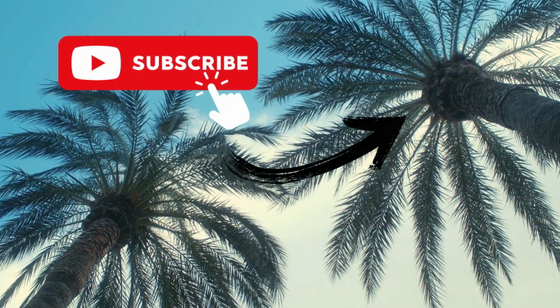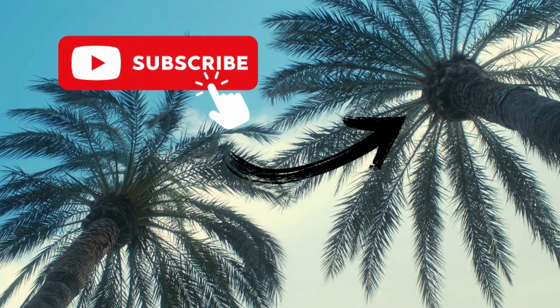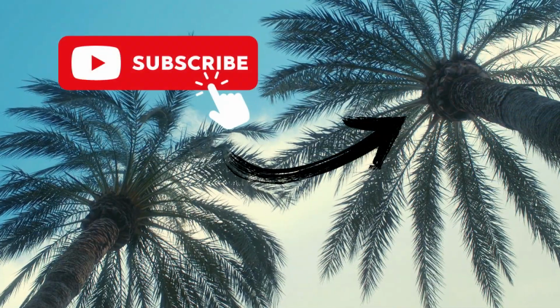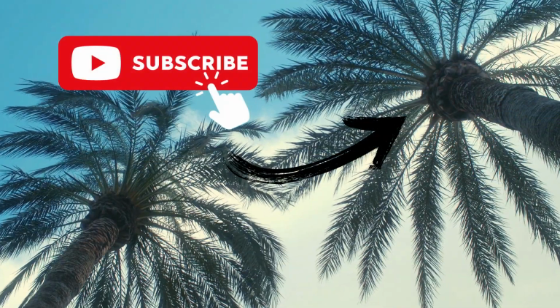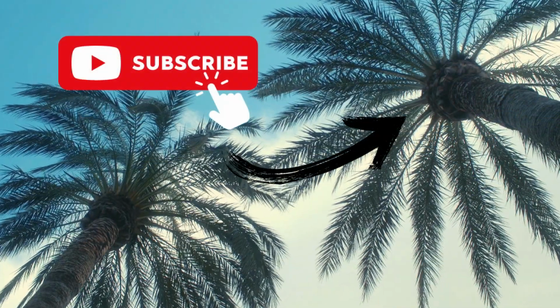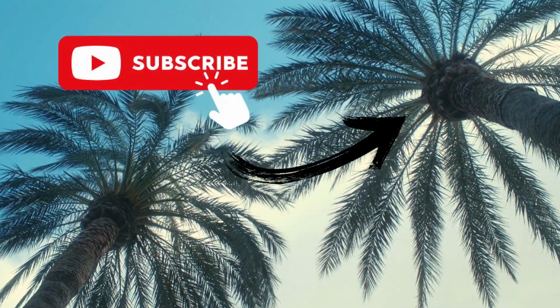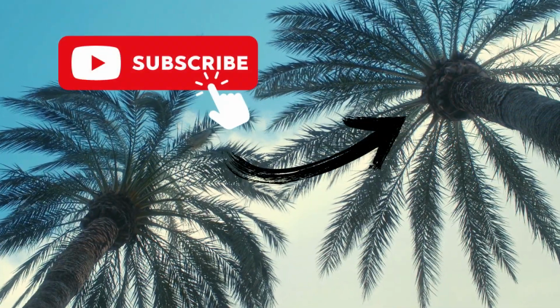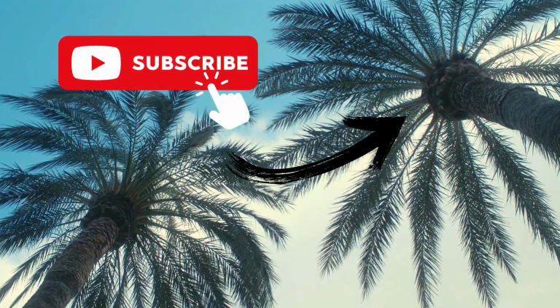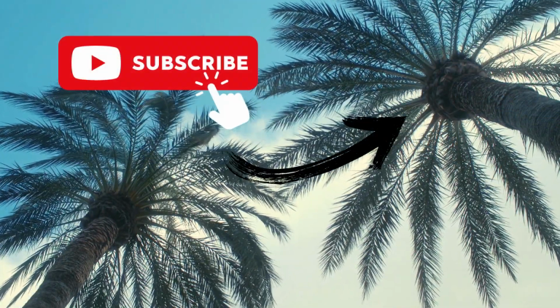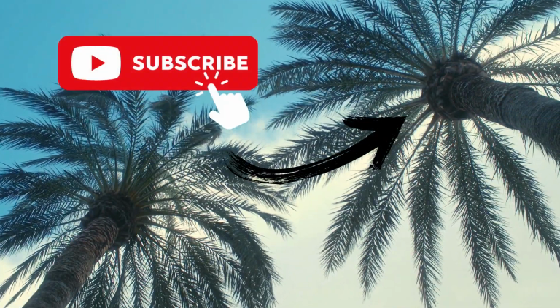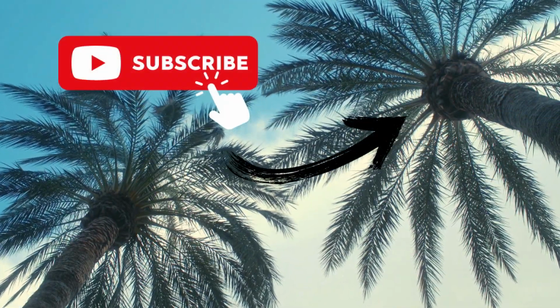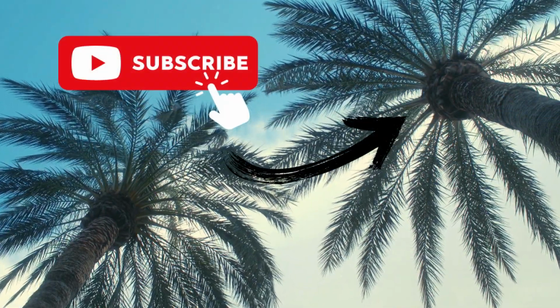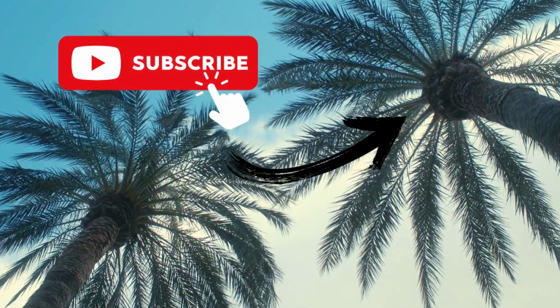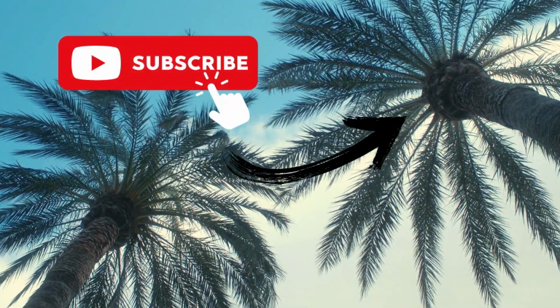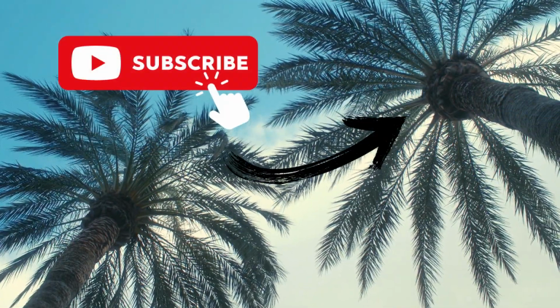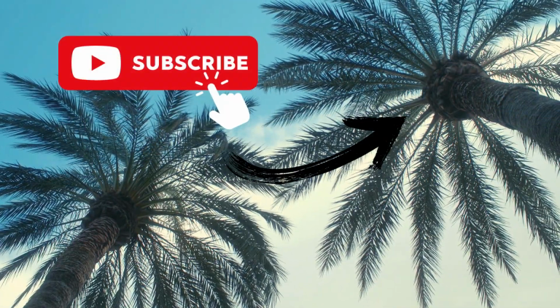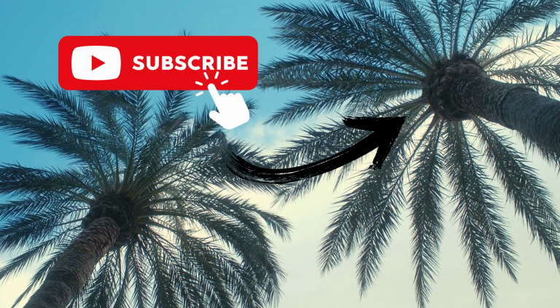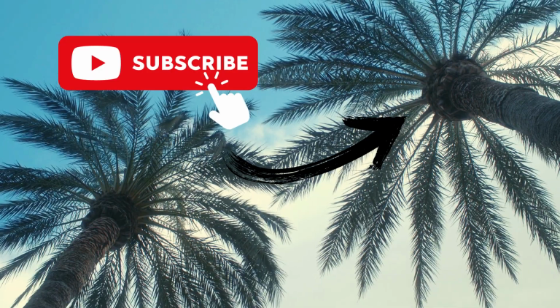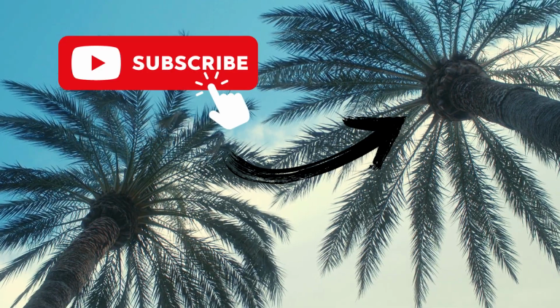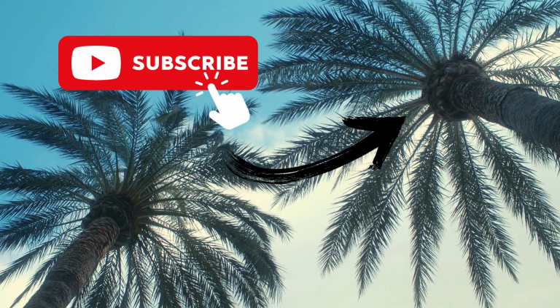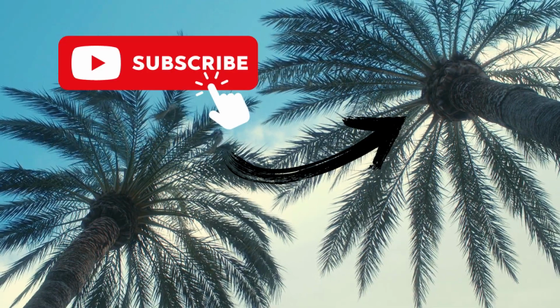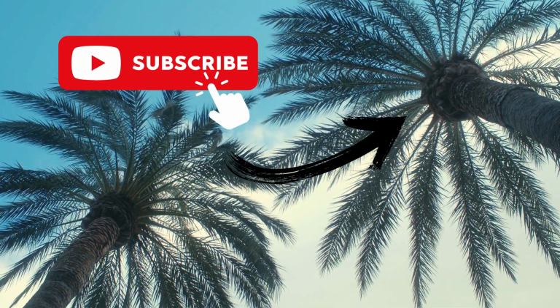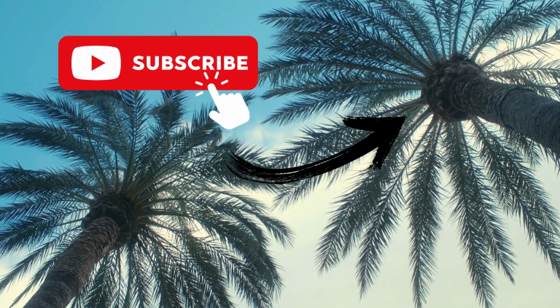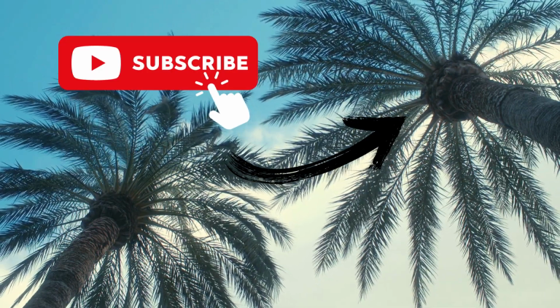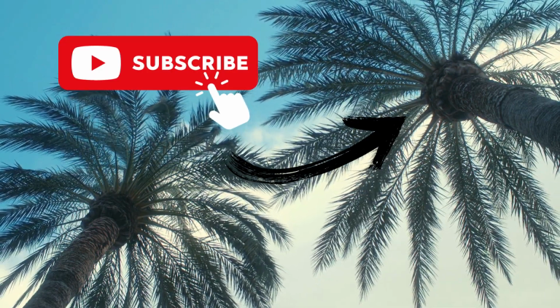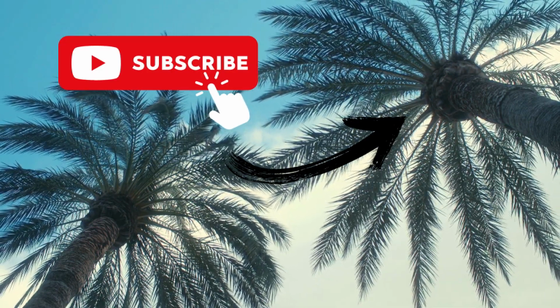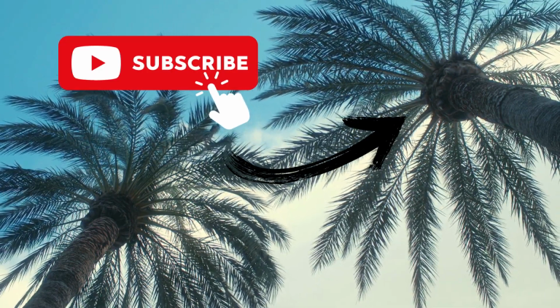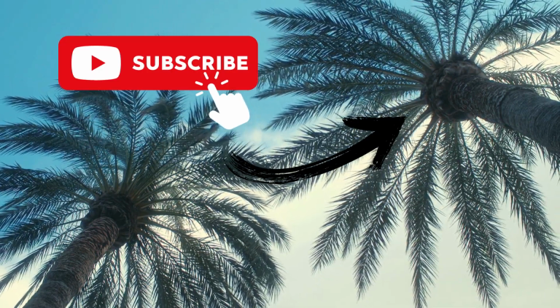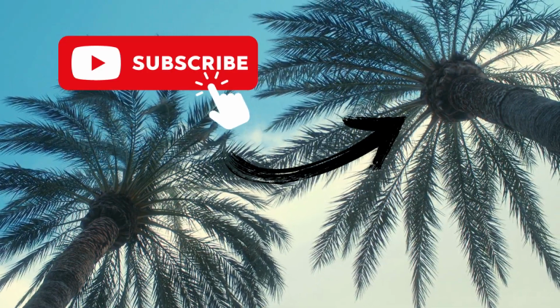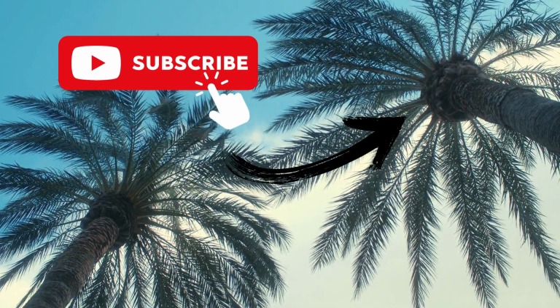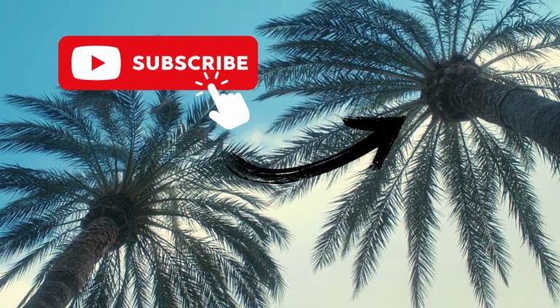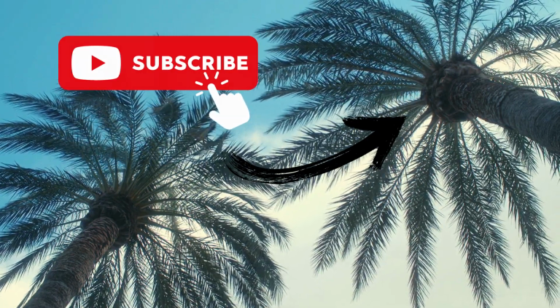If you enjoyed this guide, please give us a like and subscribe for more content like this. Happy travels and hasta luego!